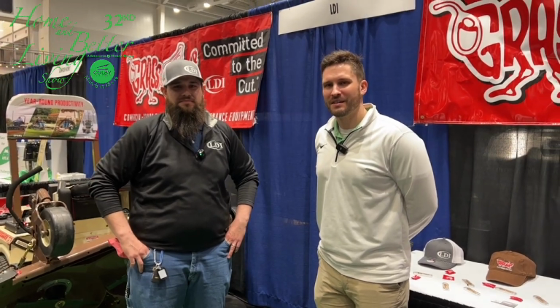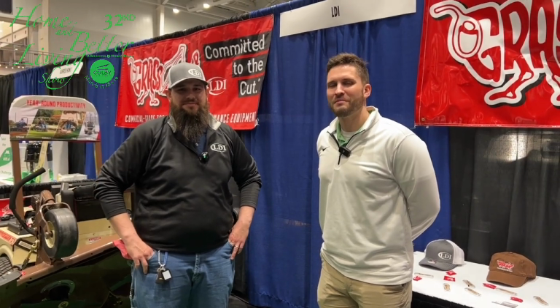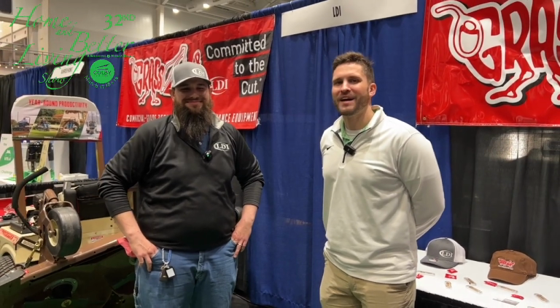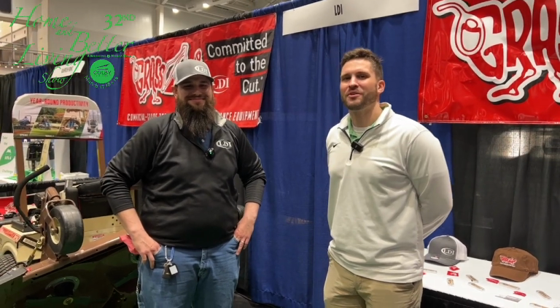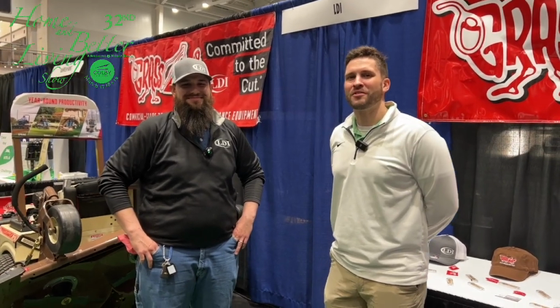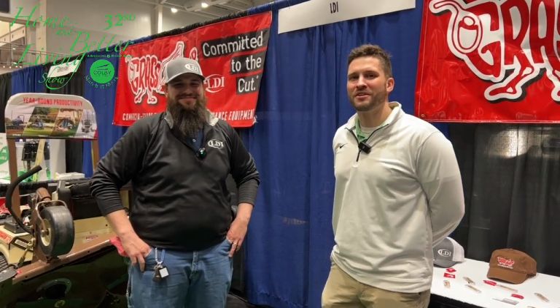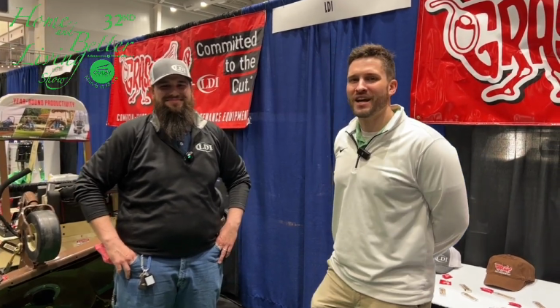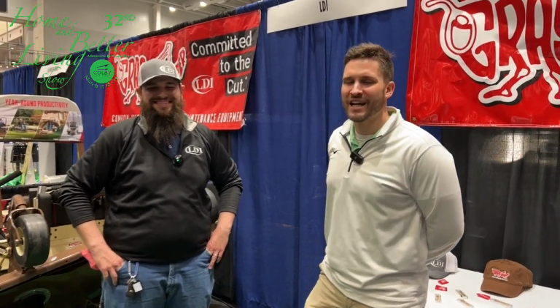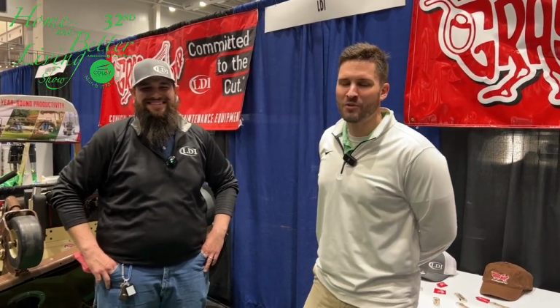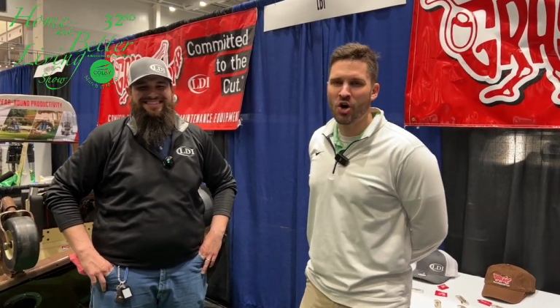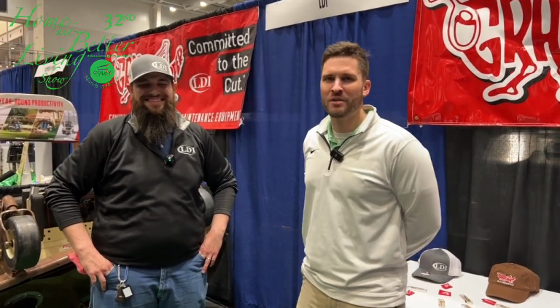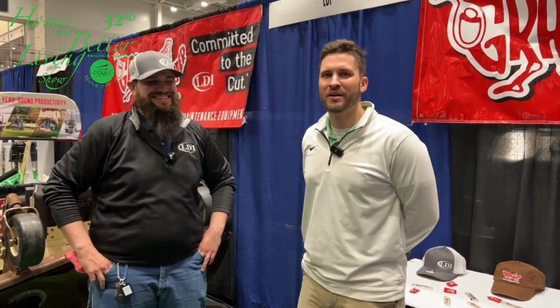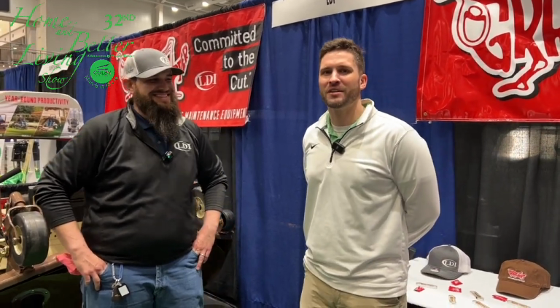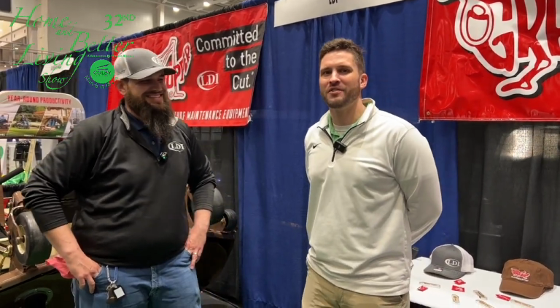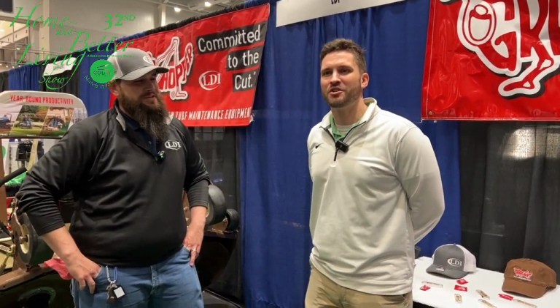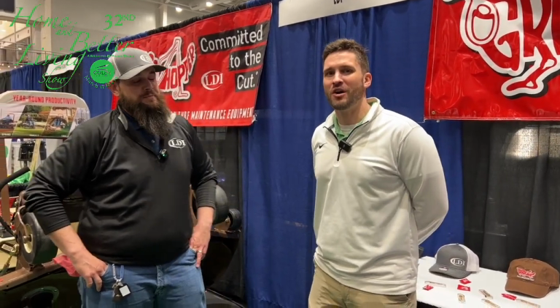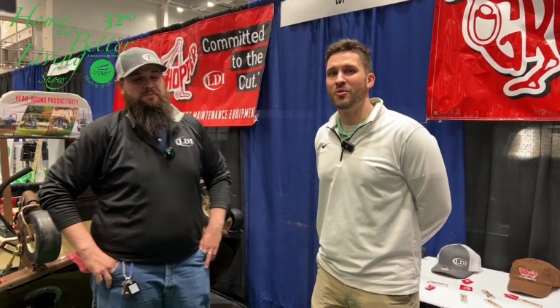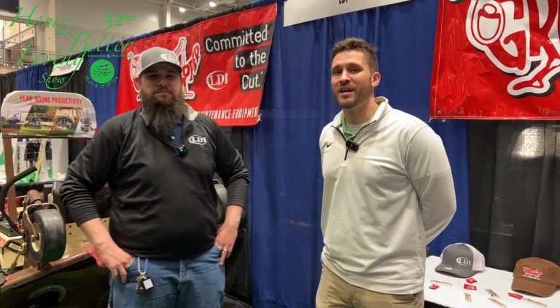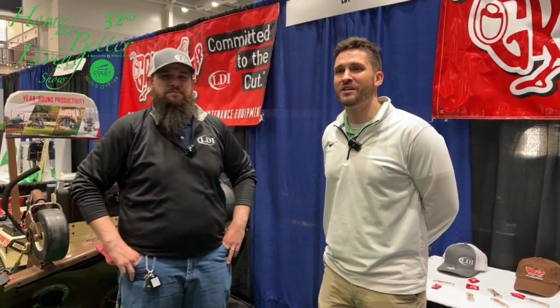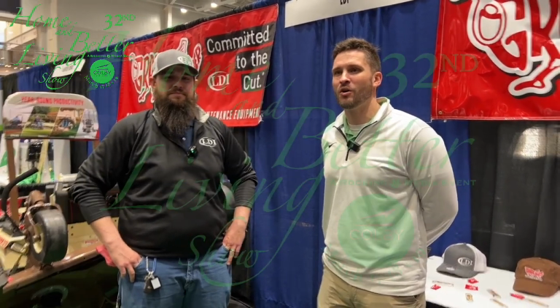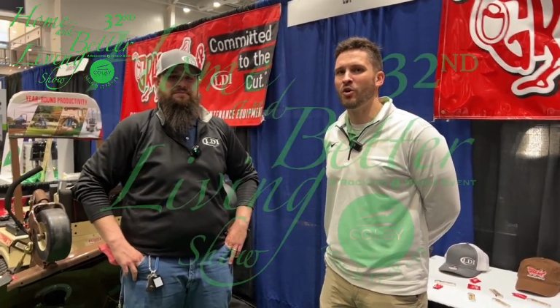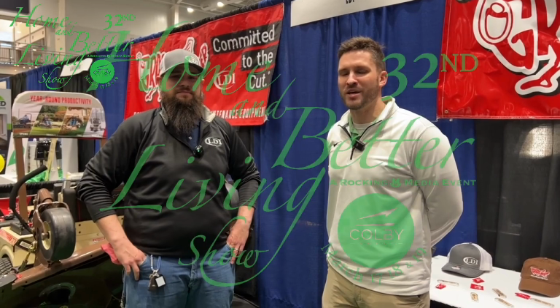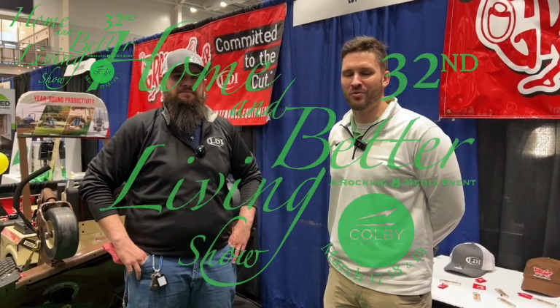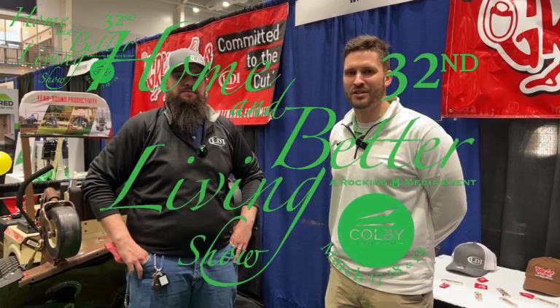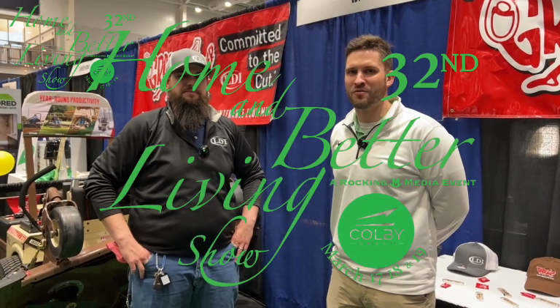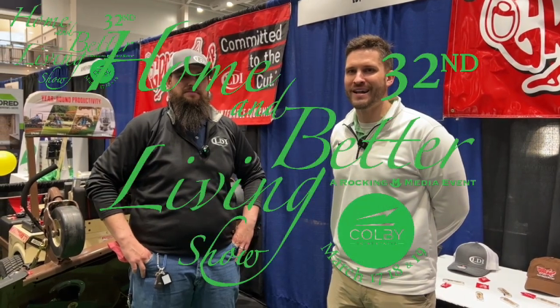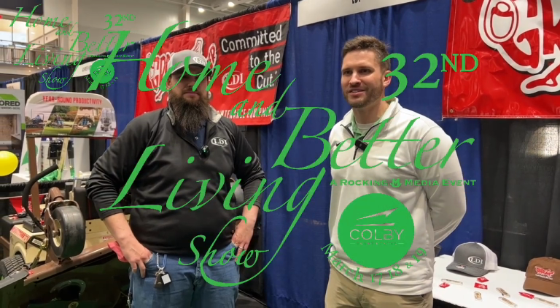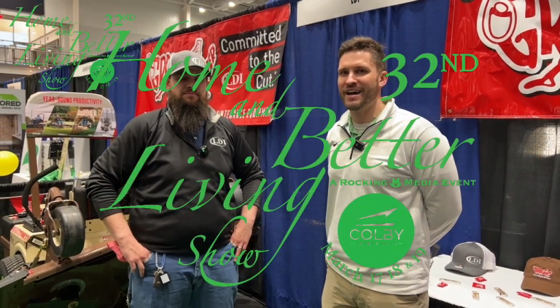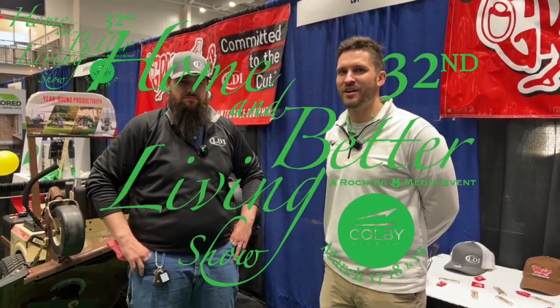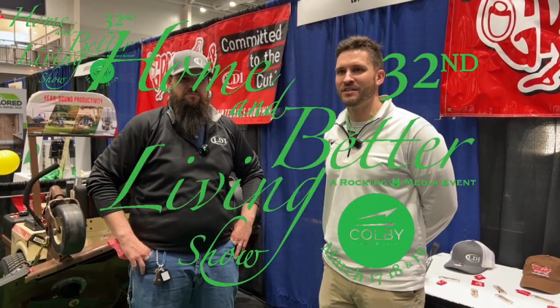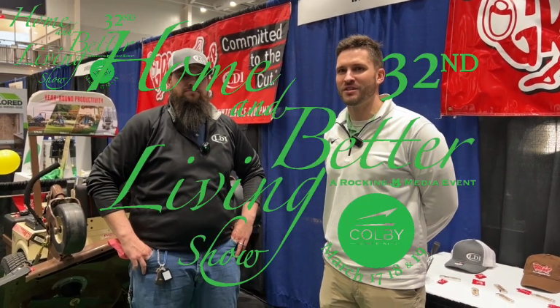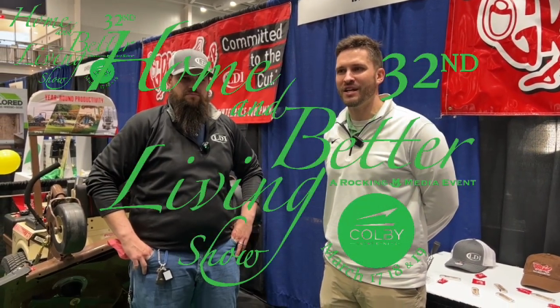Back here at the 32nd Annual Home and Better Living Show in Colby. It runs Friday, Saturday, and Sunday.